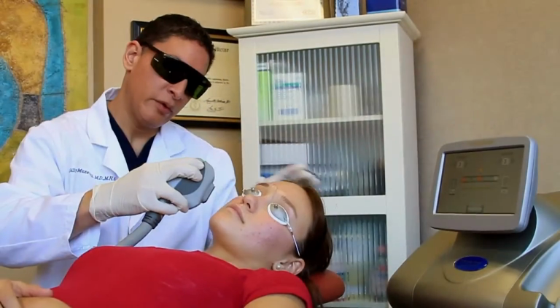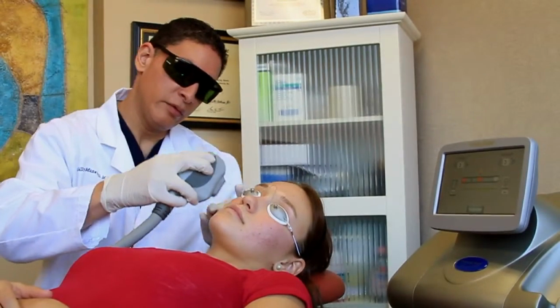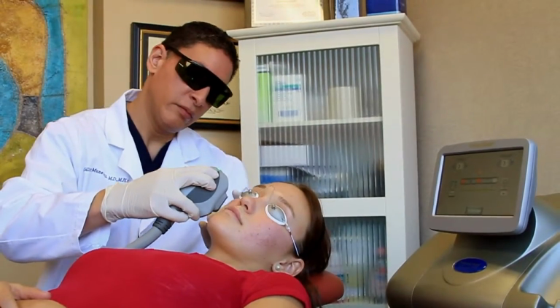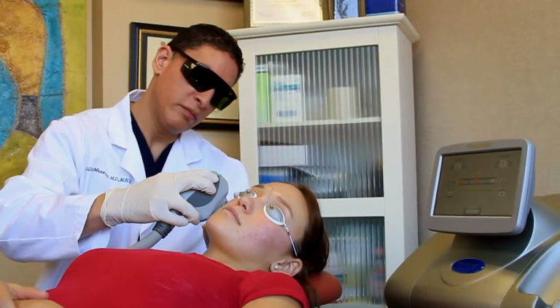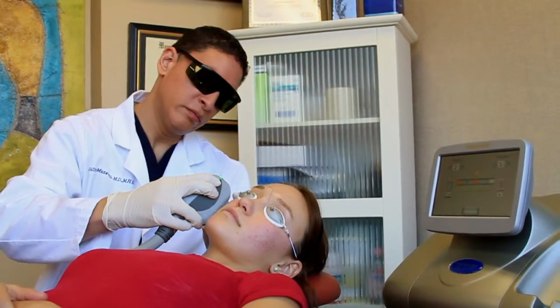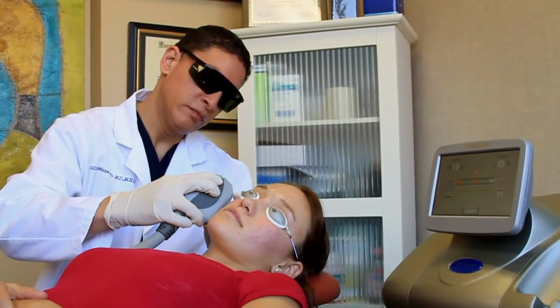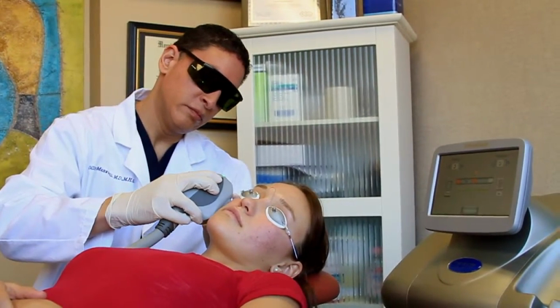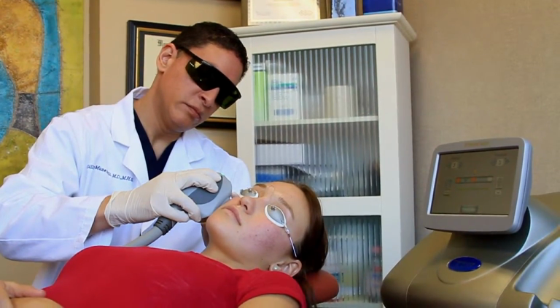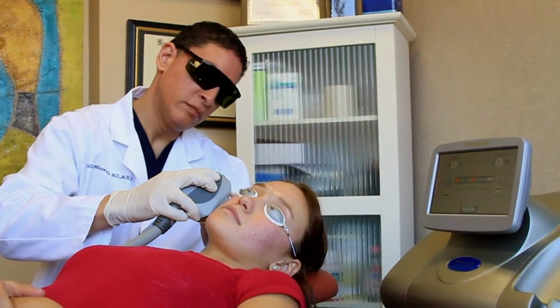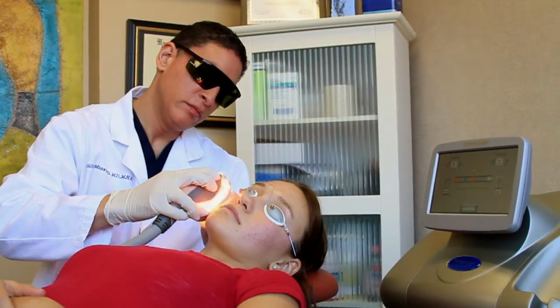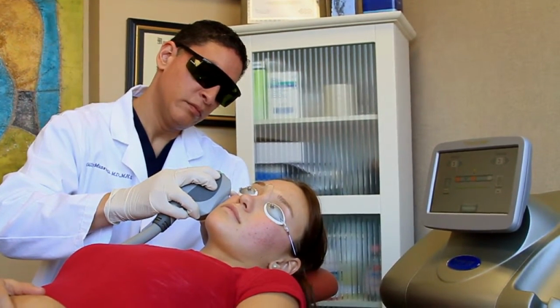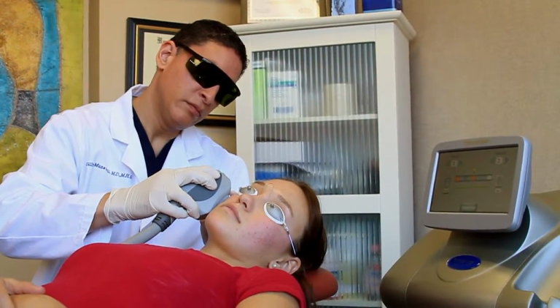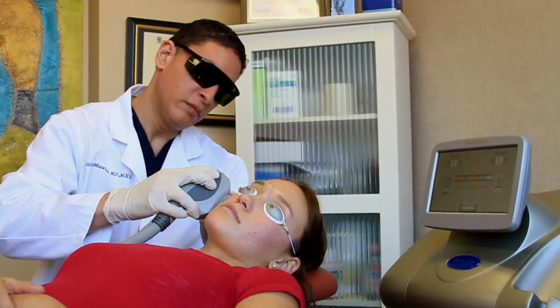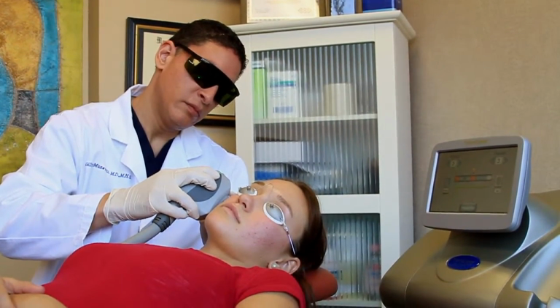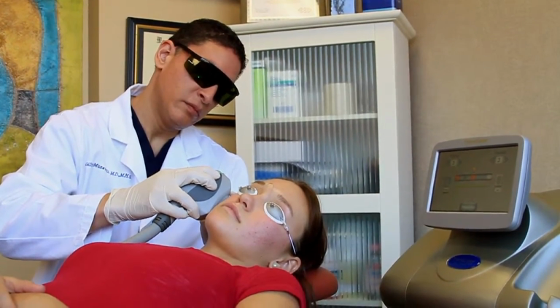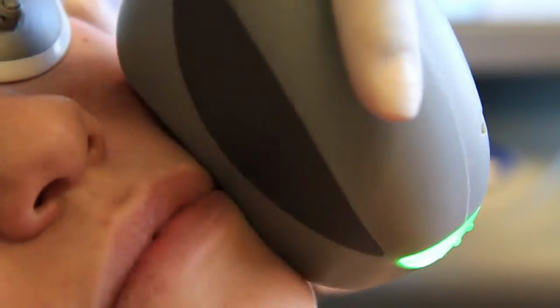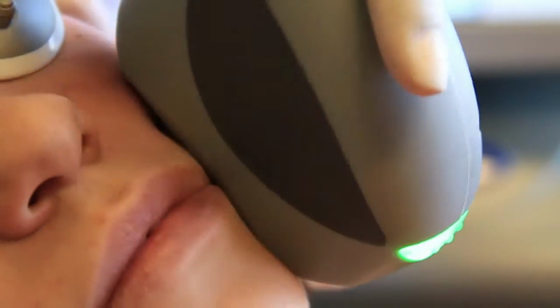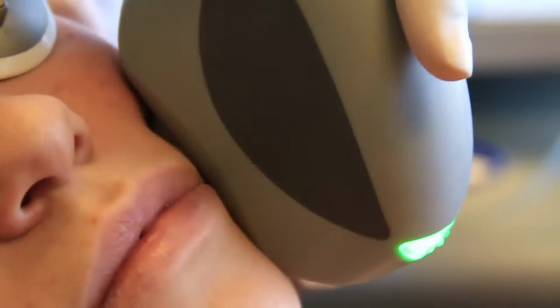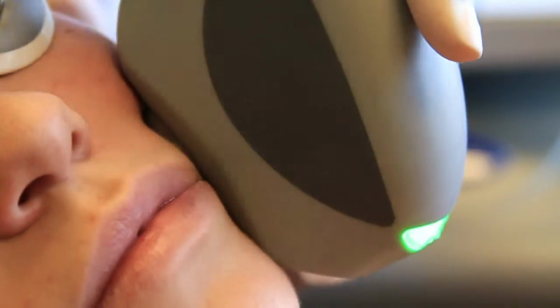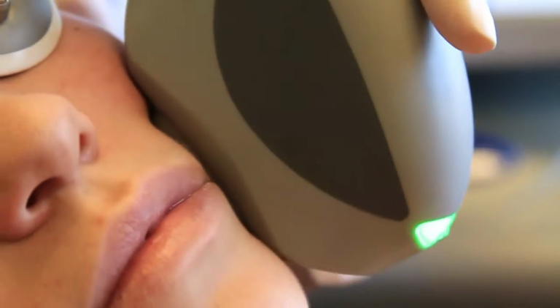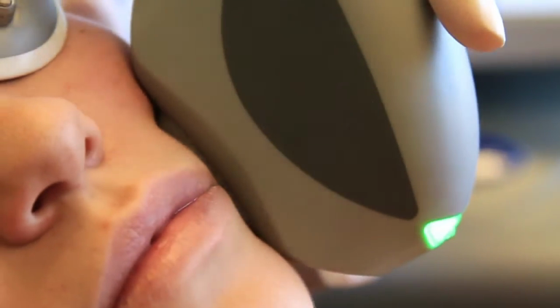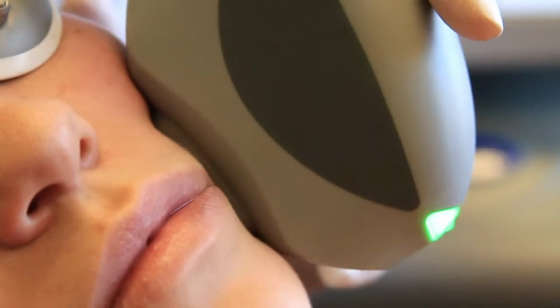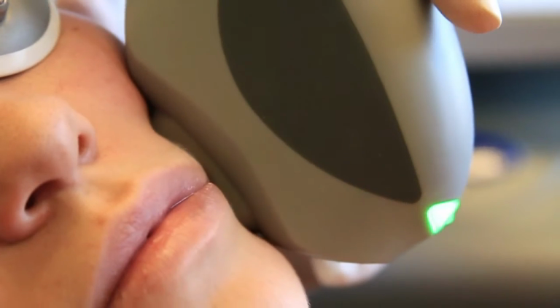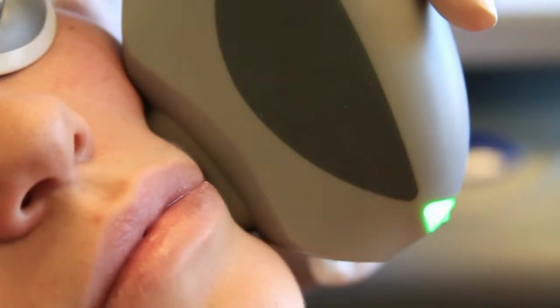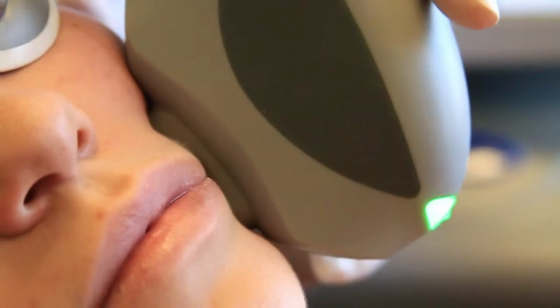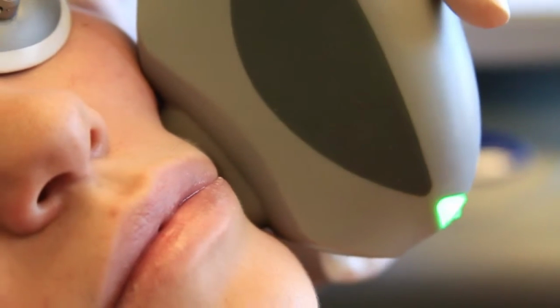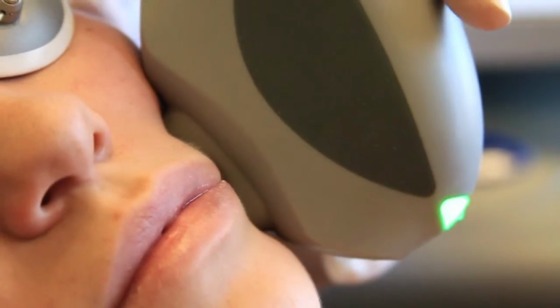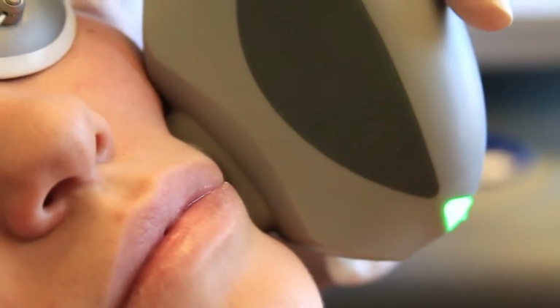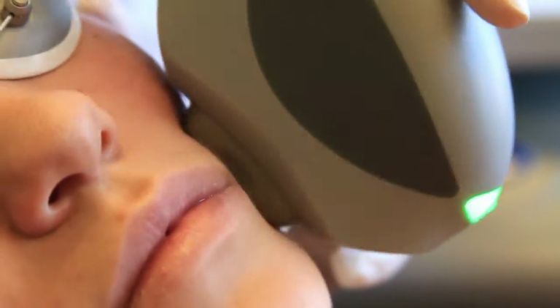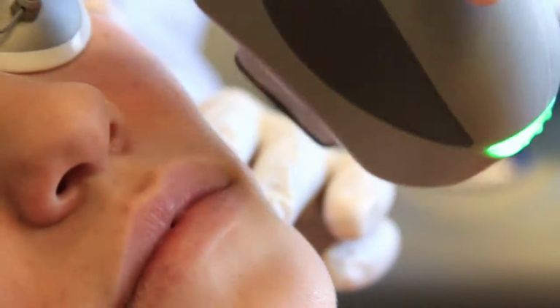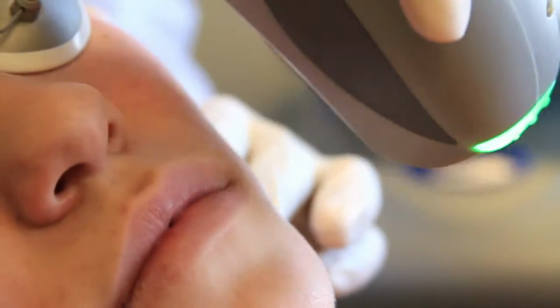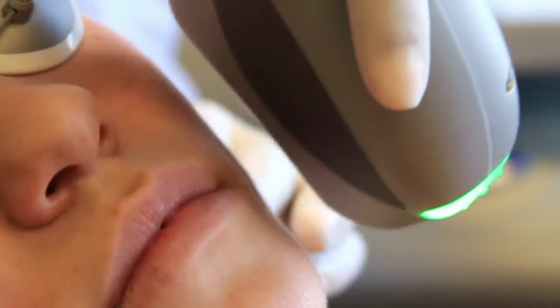Treatments are quick, easy, and comfortable, so you never have to worry about messy numbing gels or painful extractions.